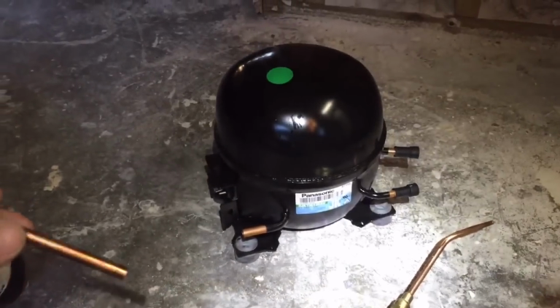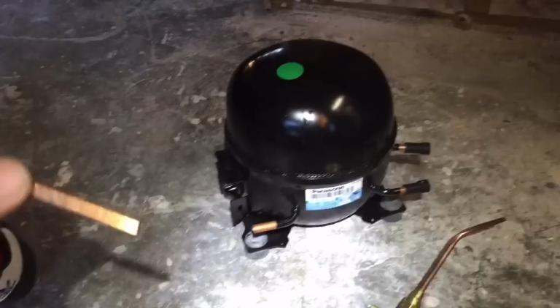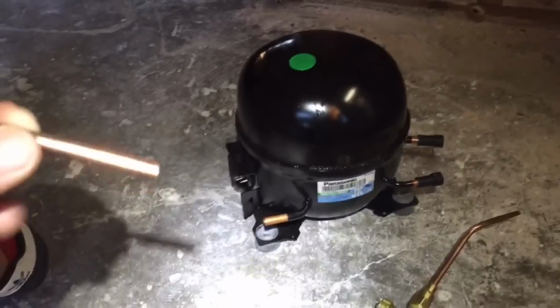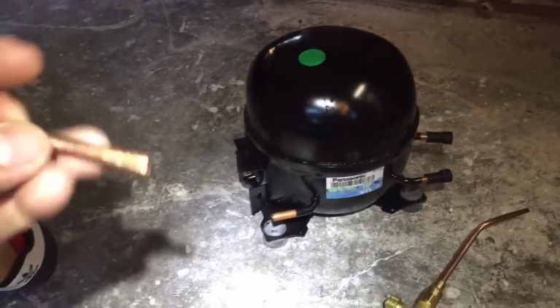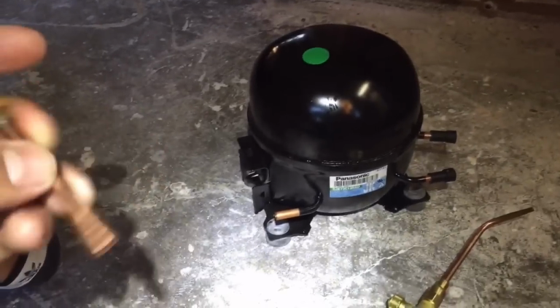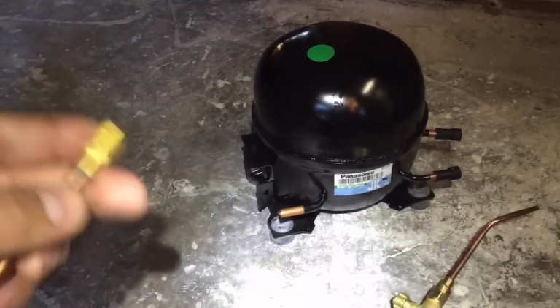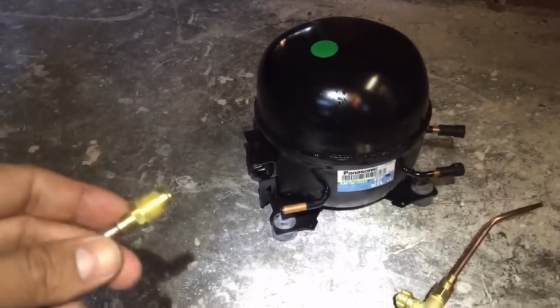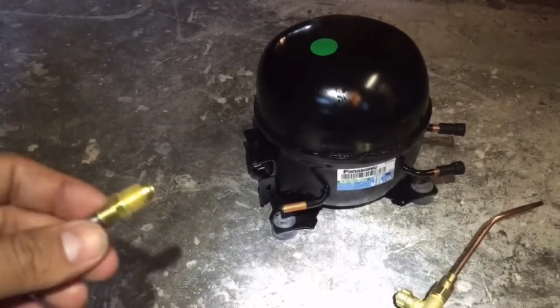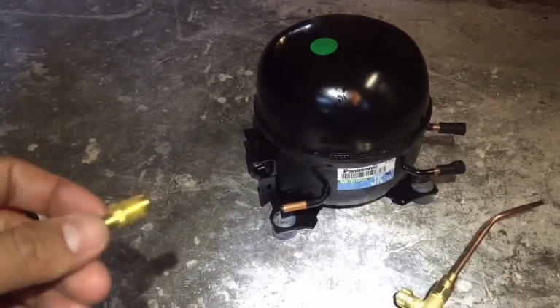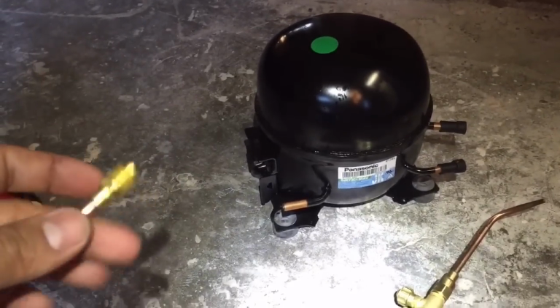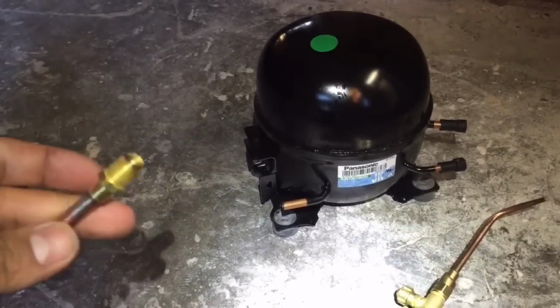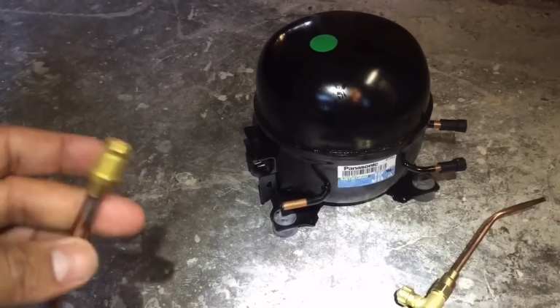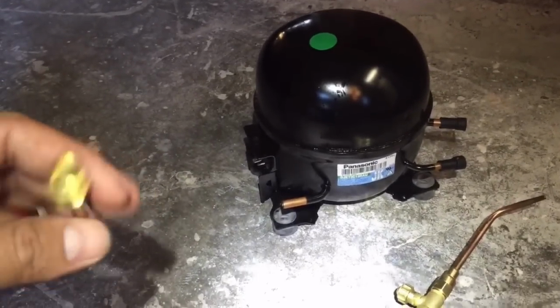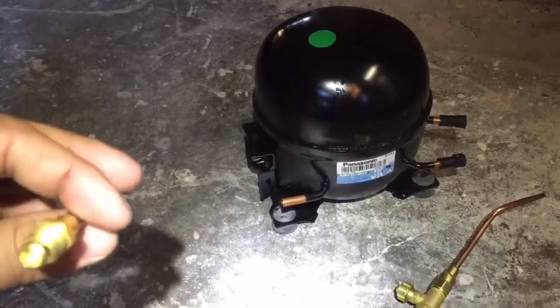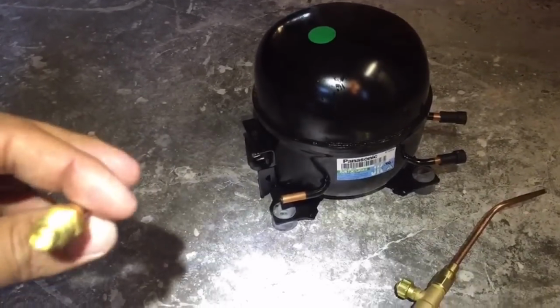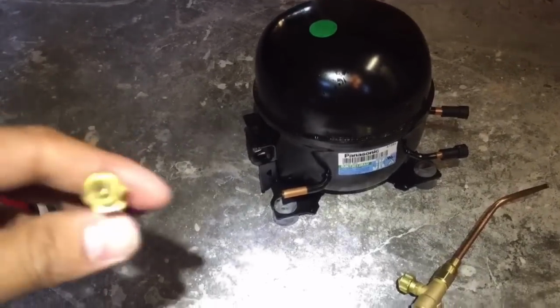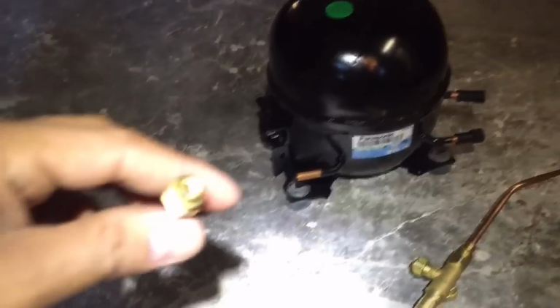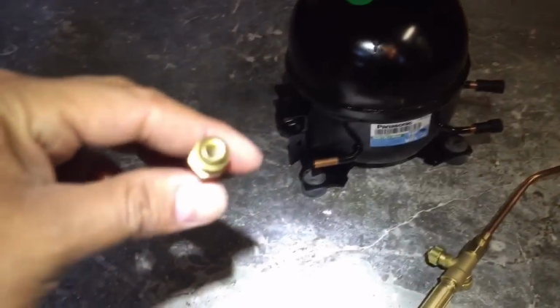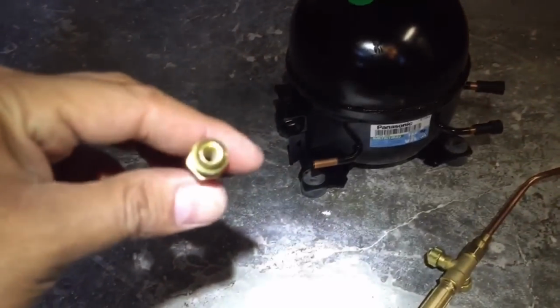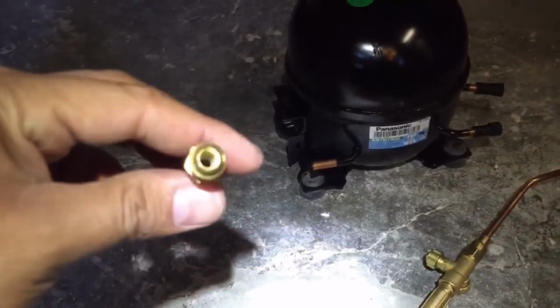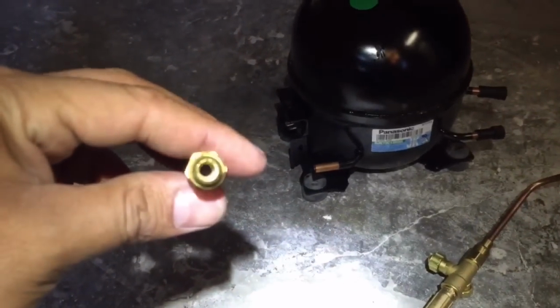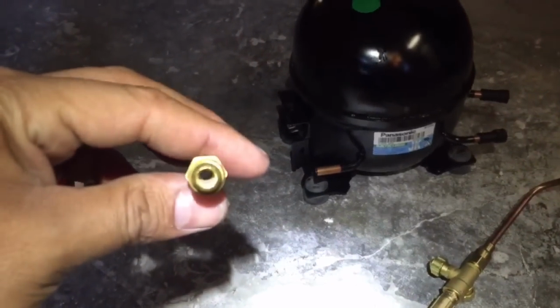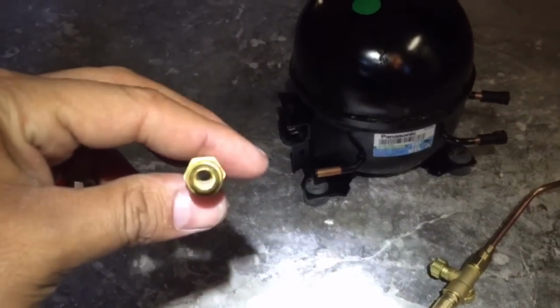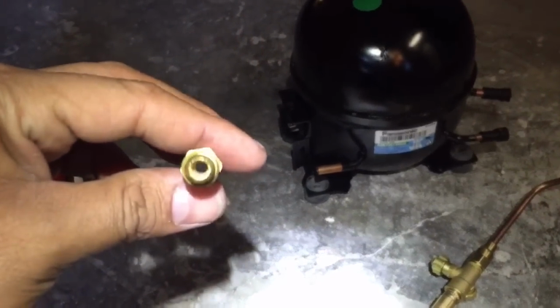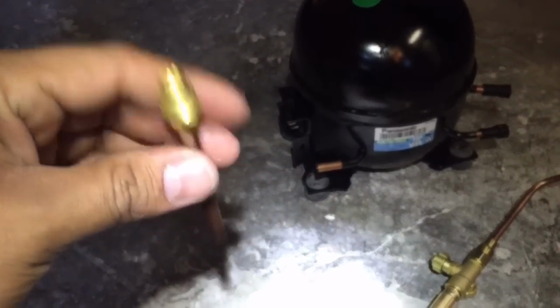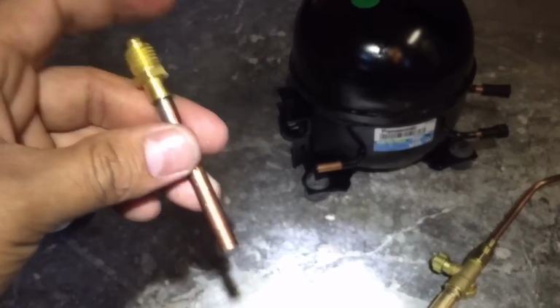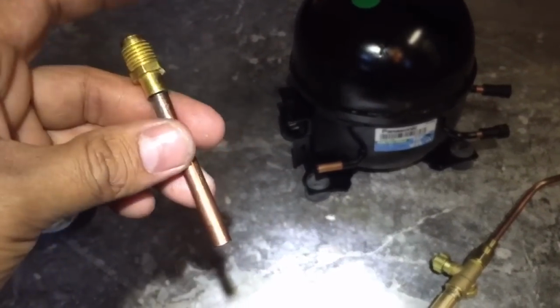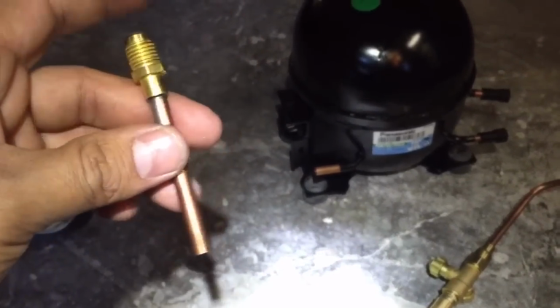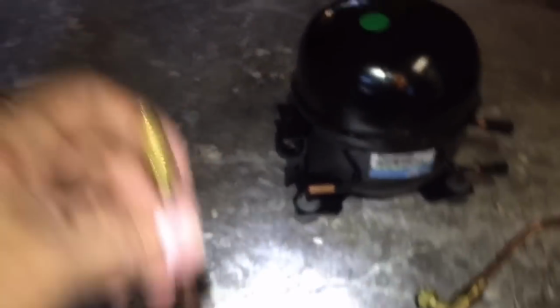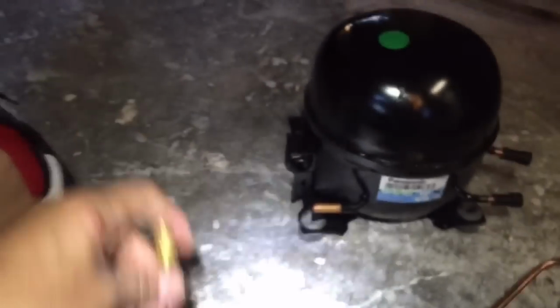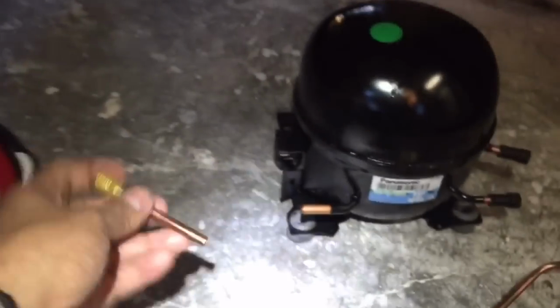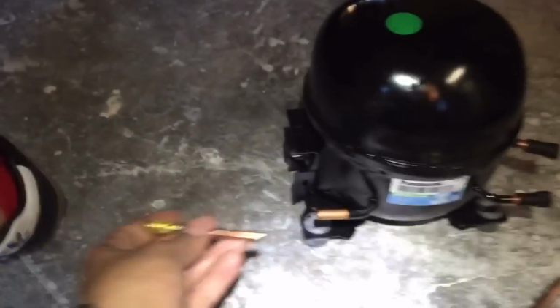Alrighty, we're going to replace the compressor. We're going to put a valve first.